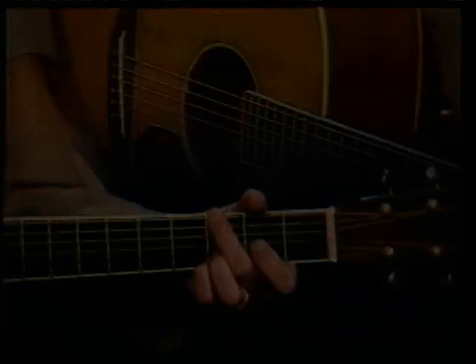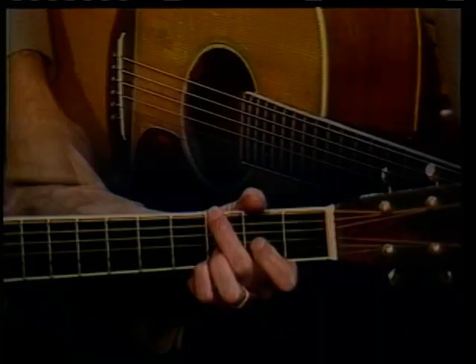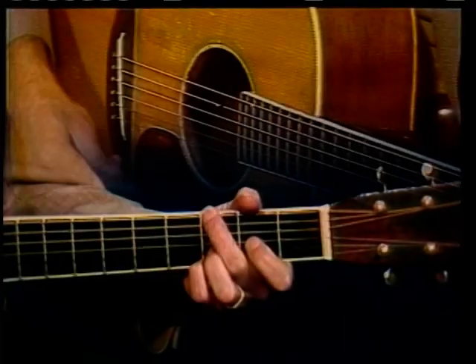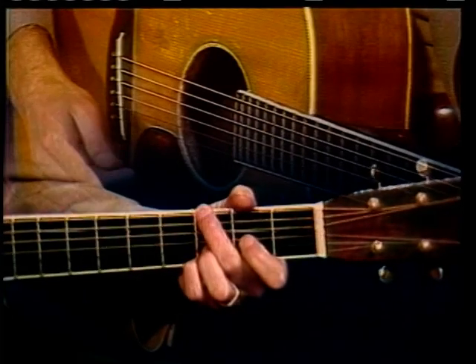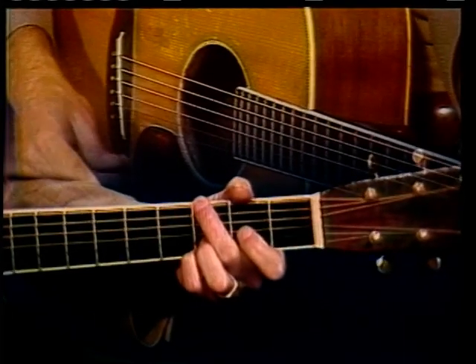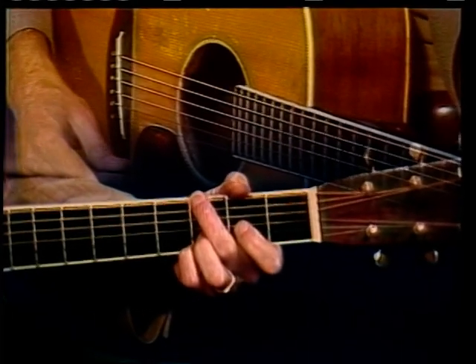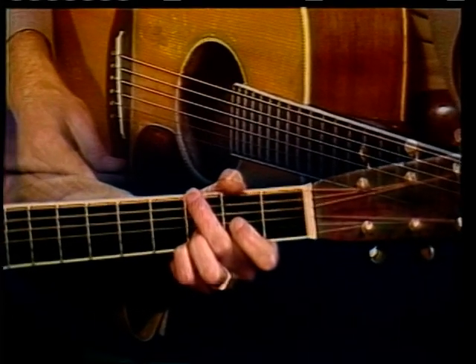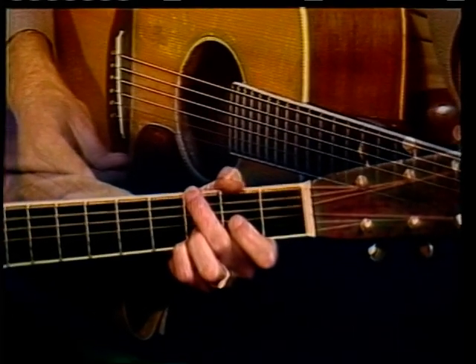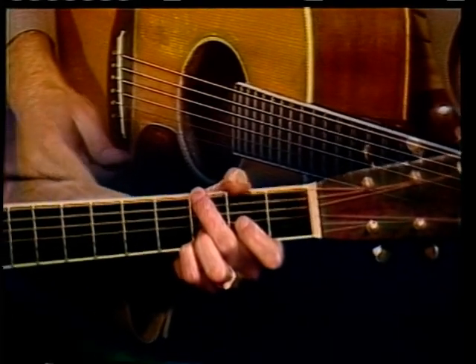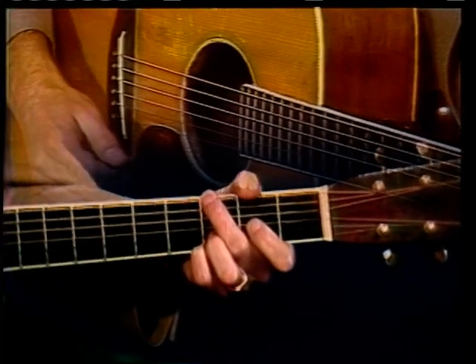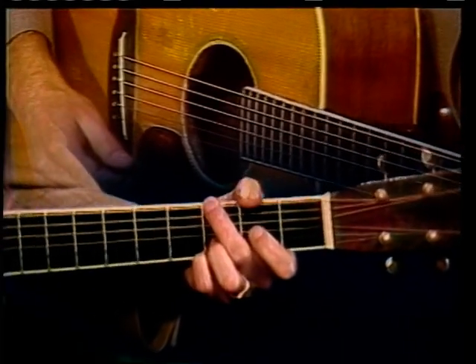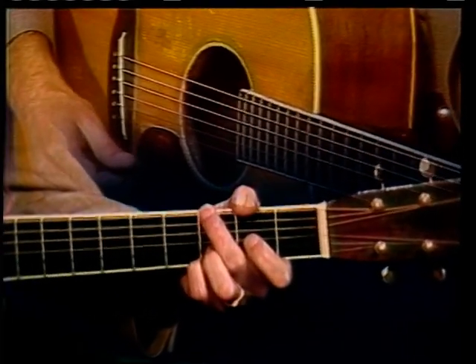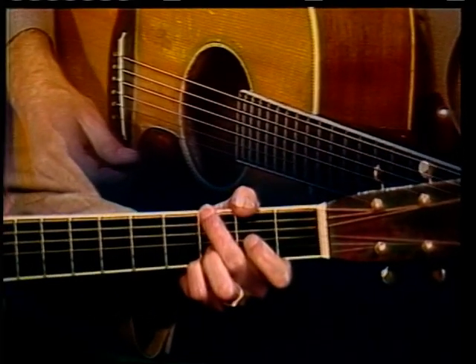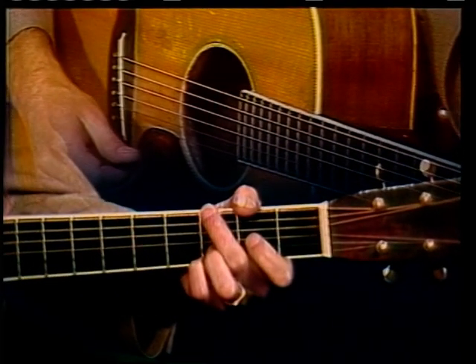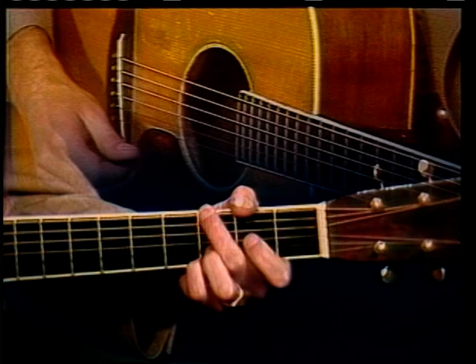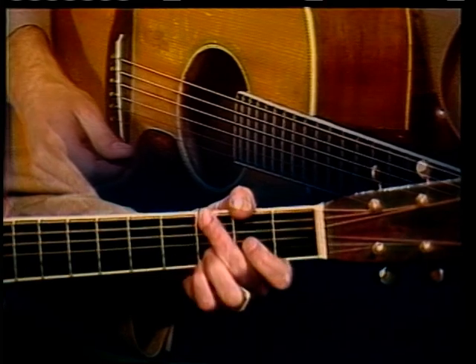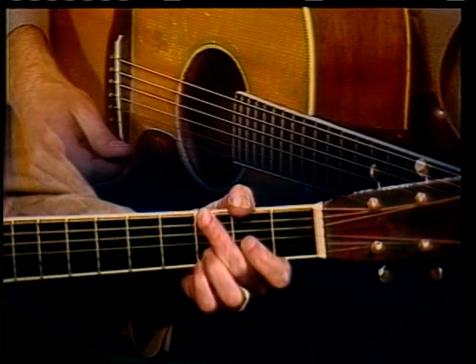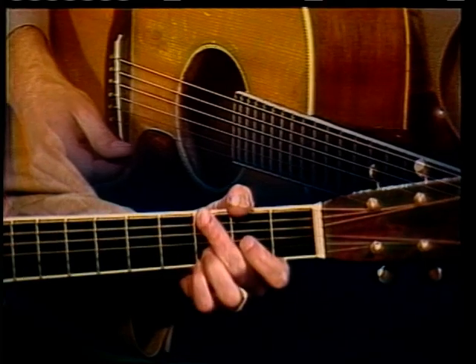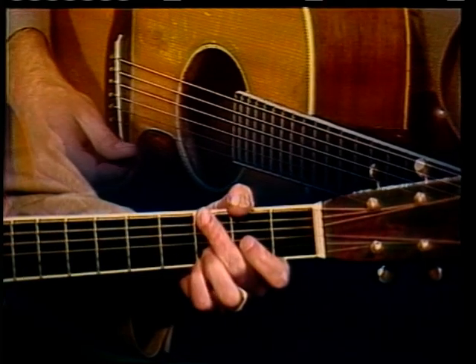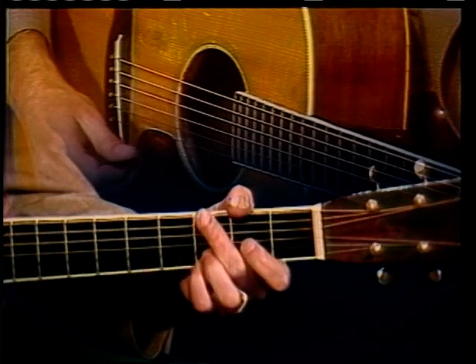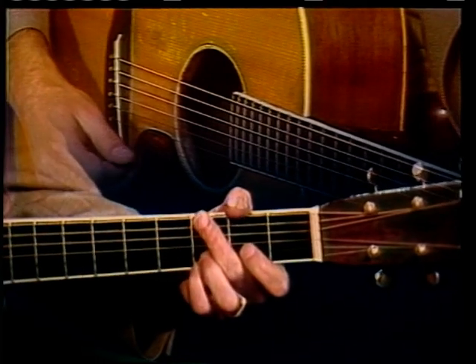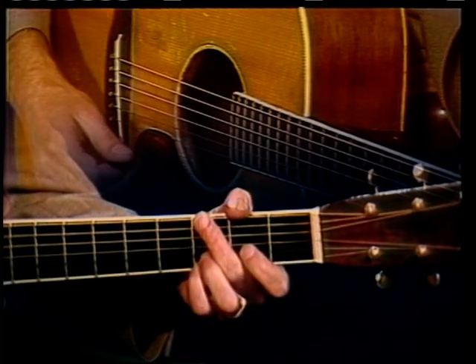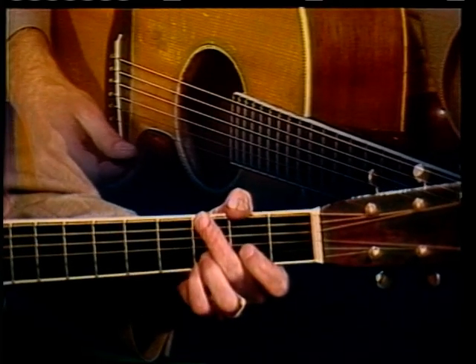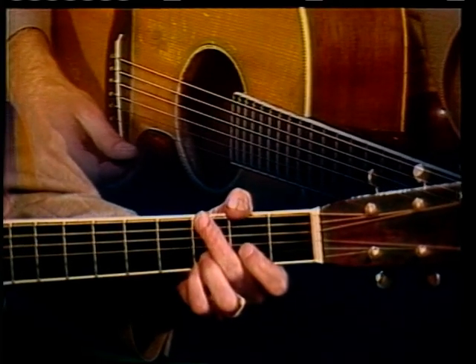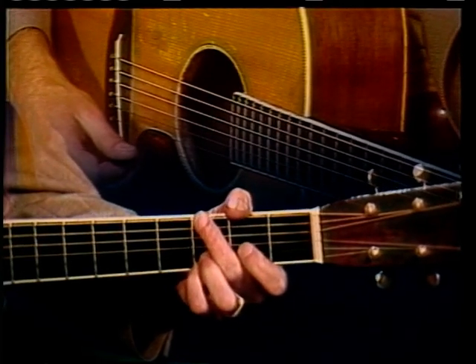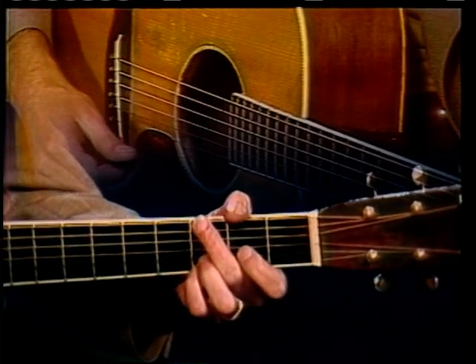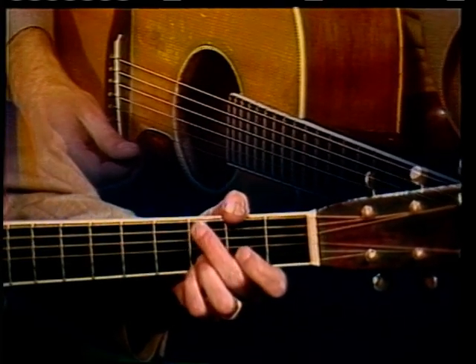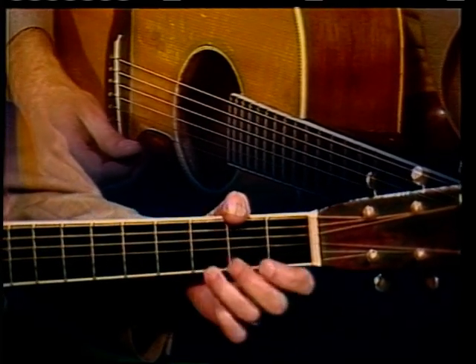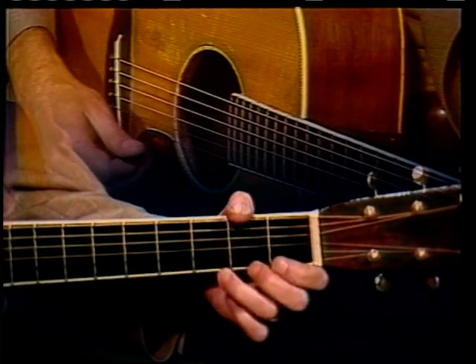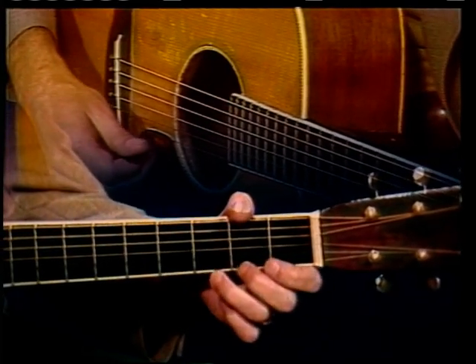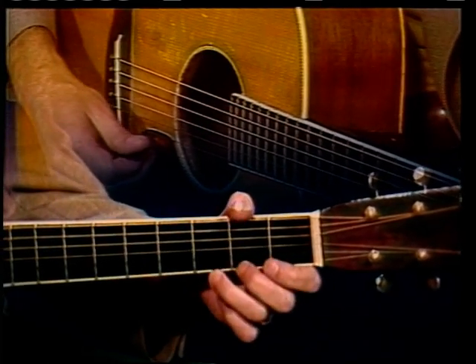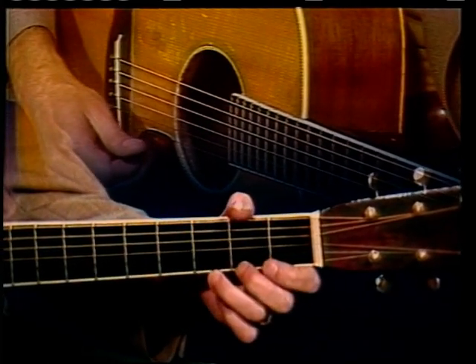Okay, let me play it through one more time and see if you can see how many of those things that you can notice.